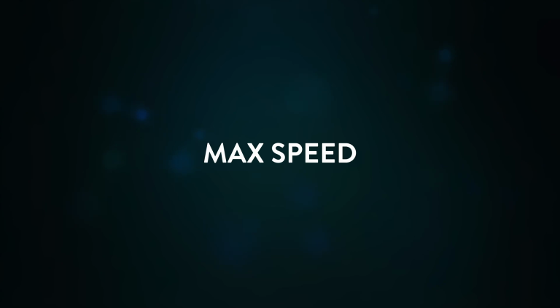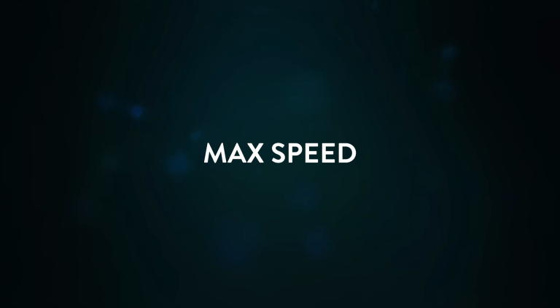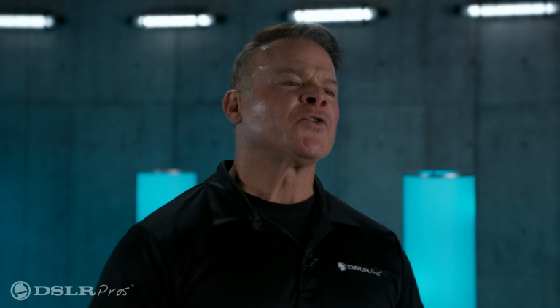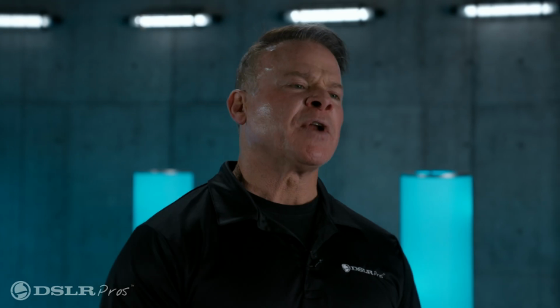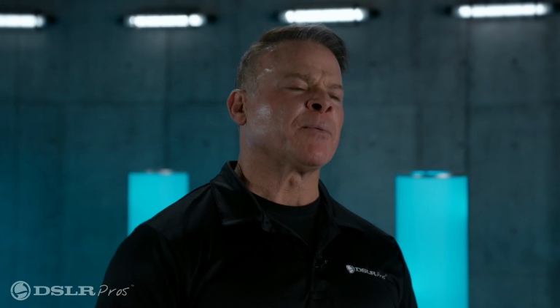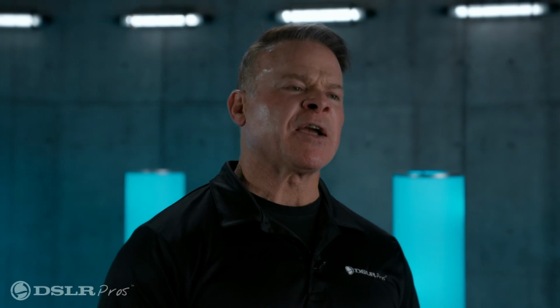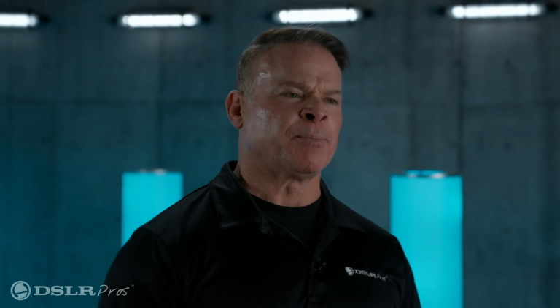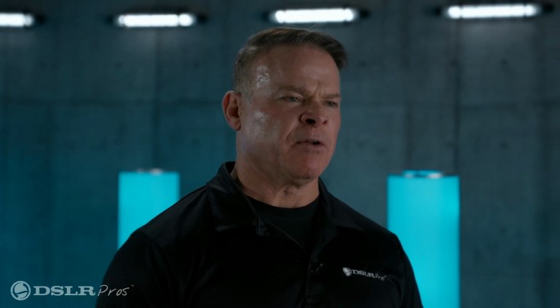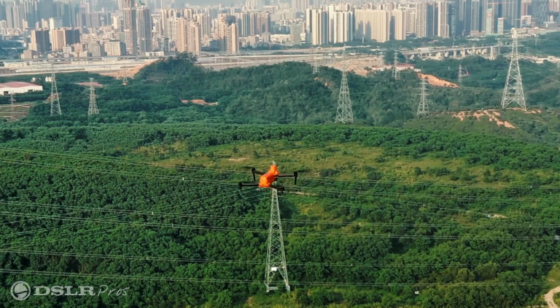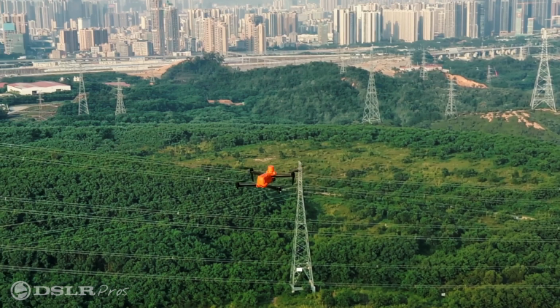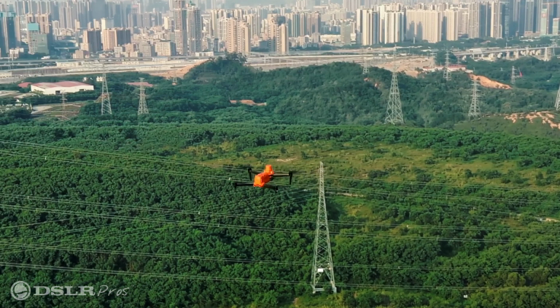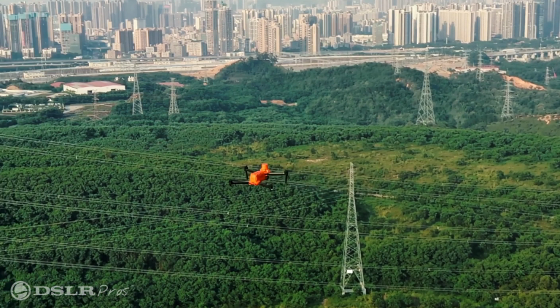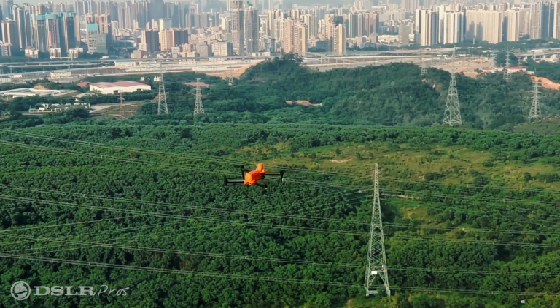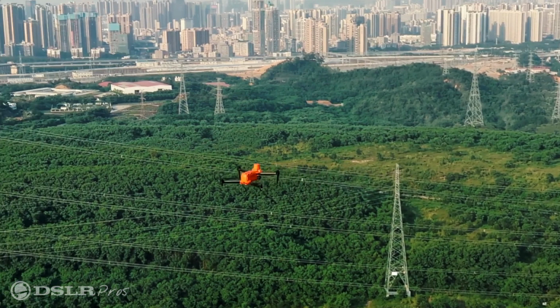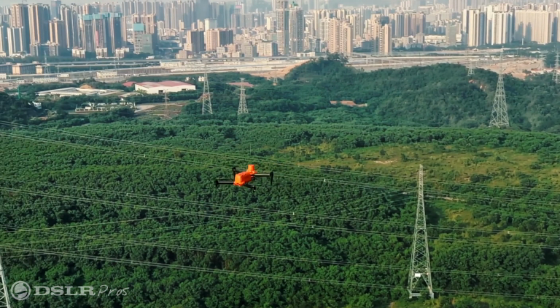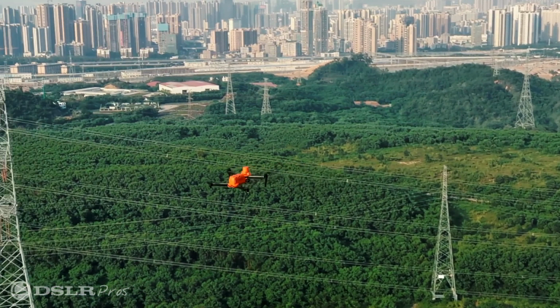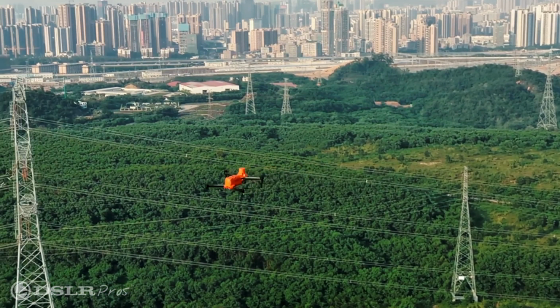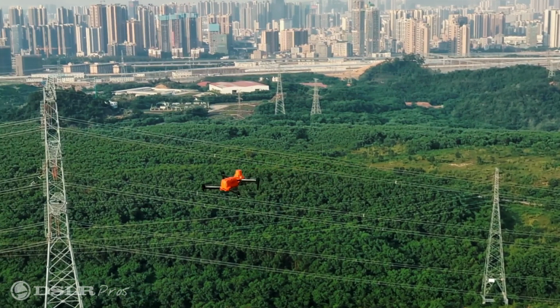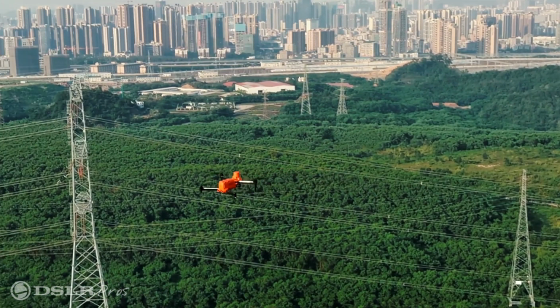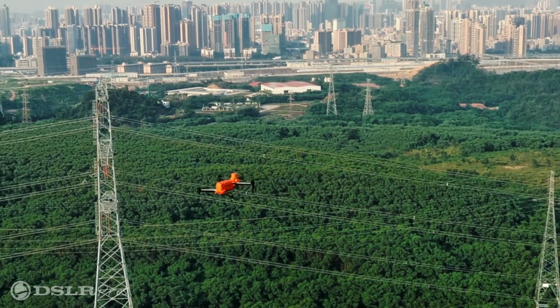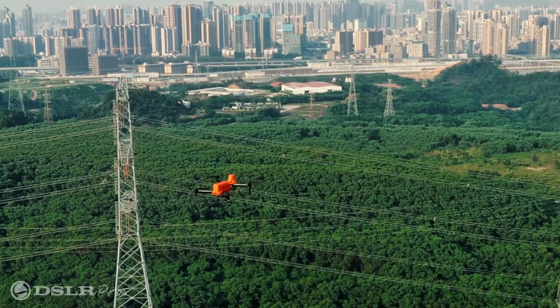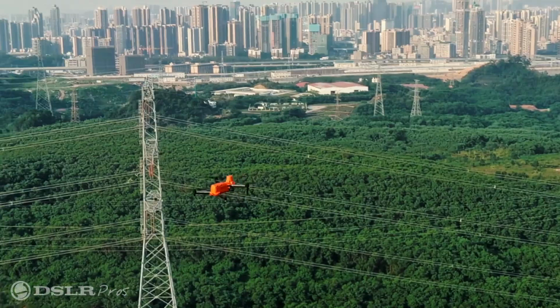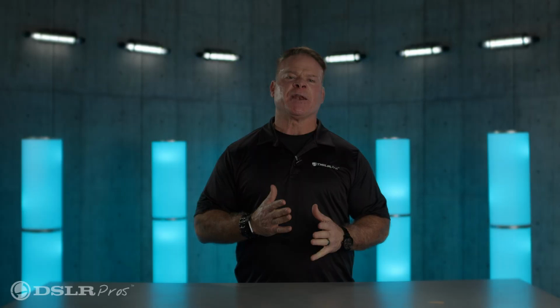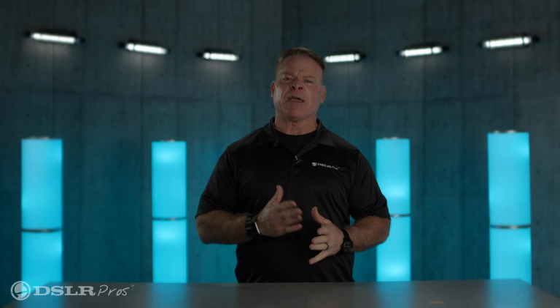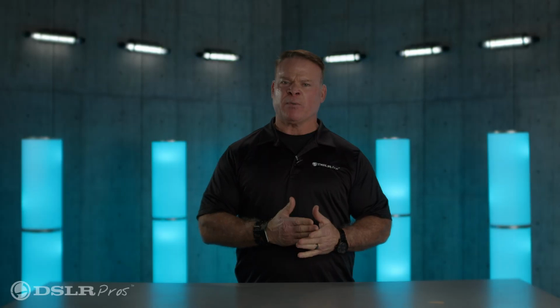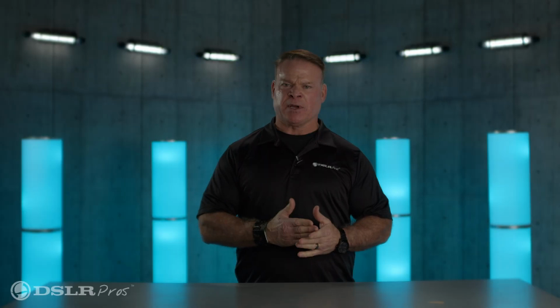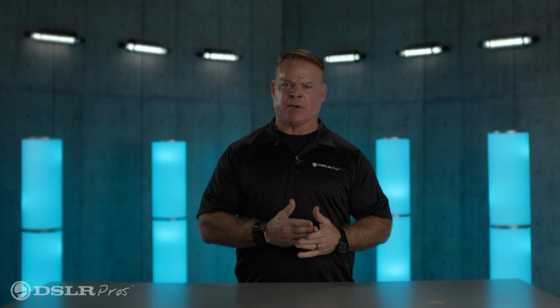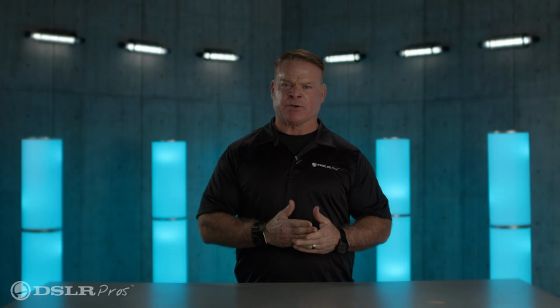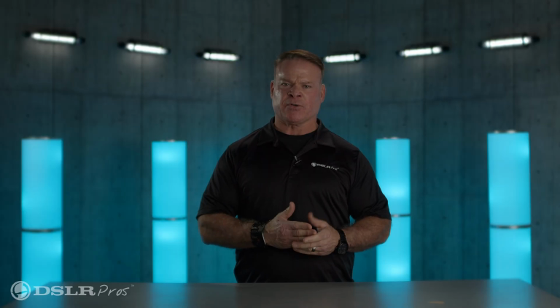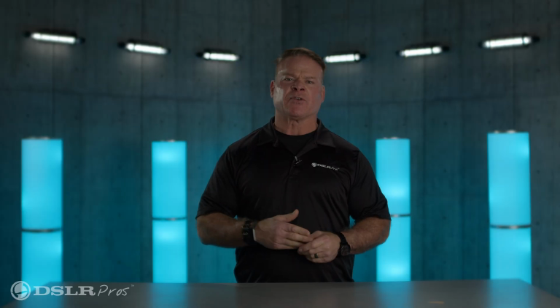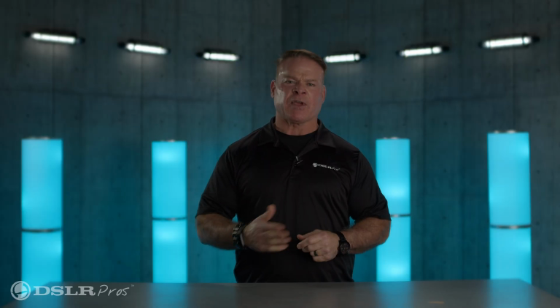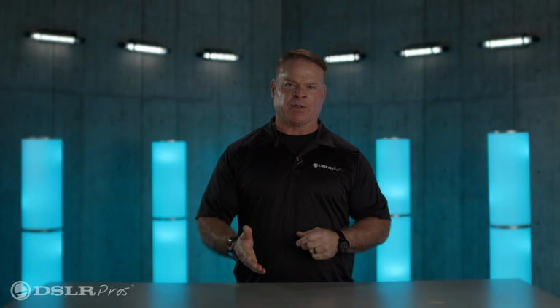This drone has a max speed of 44 miles an hour, giving the ability to fly in heavy wind conditions safely.